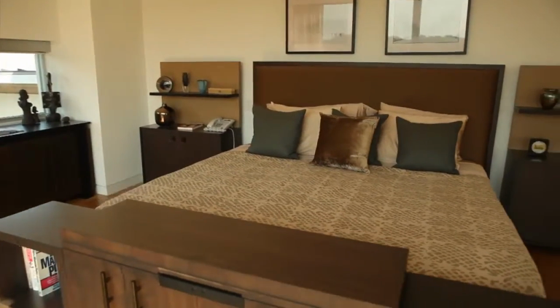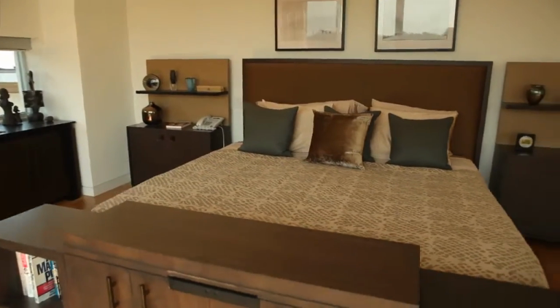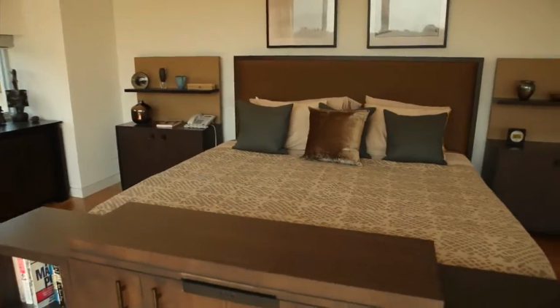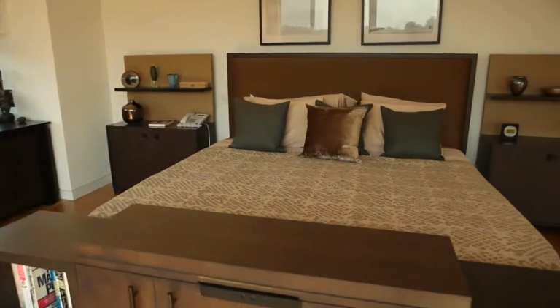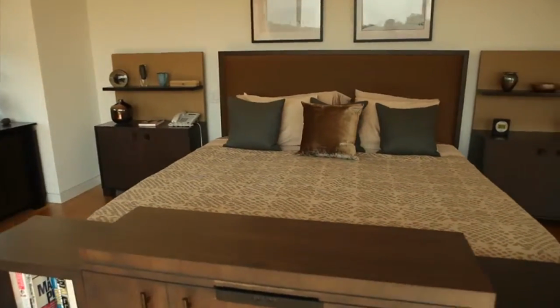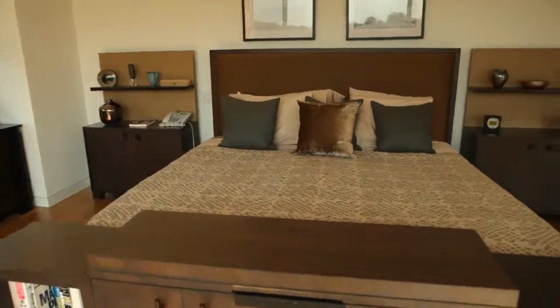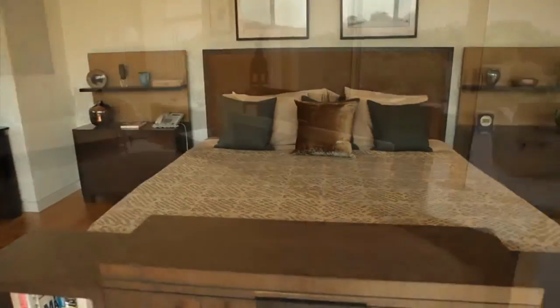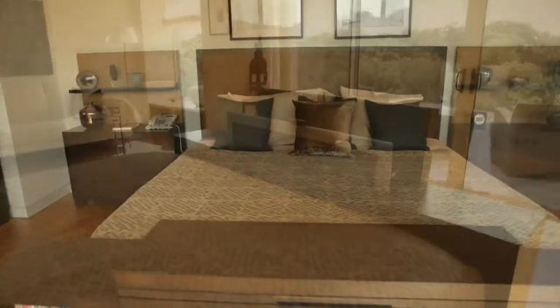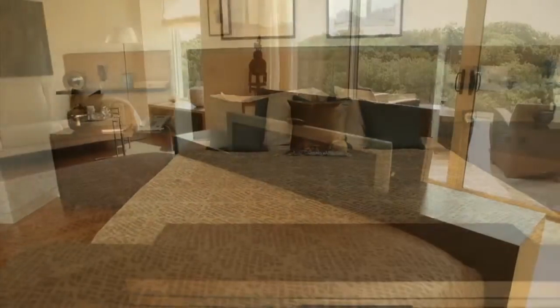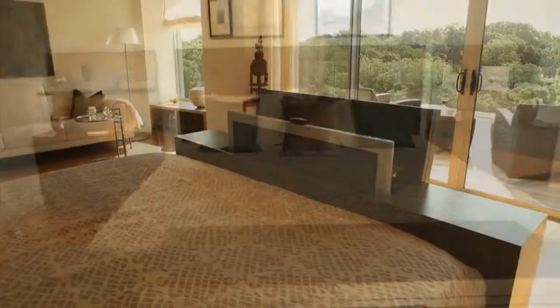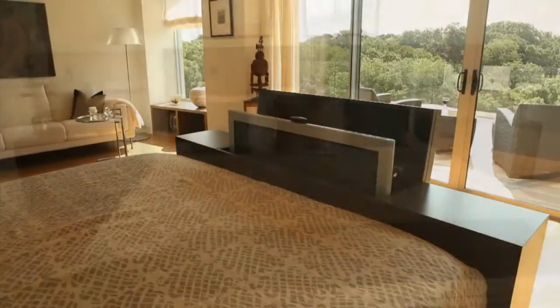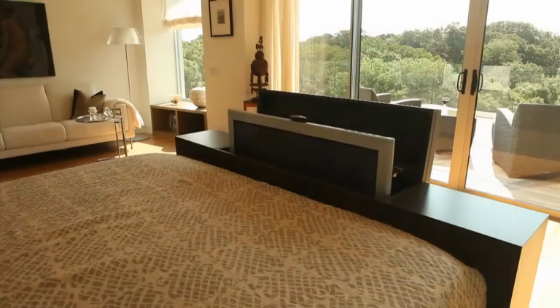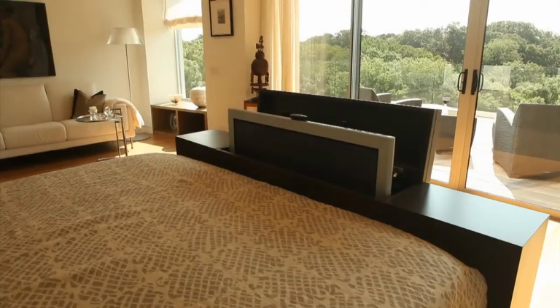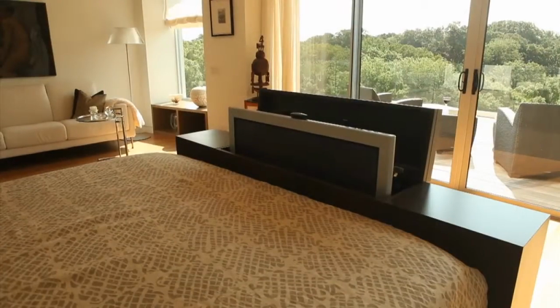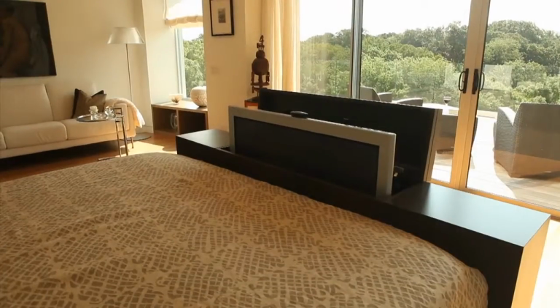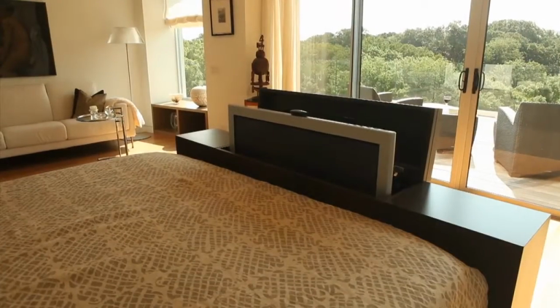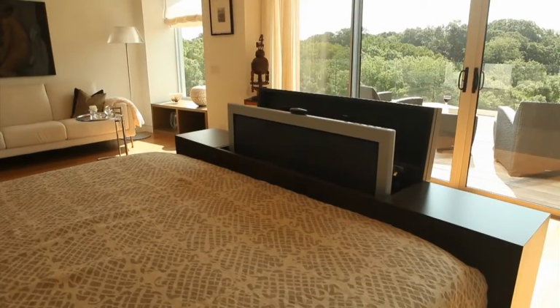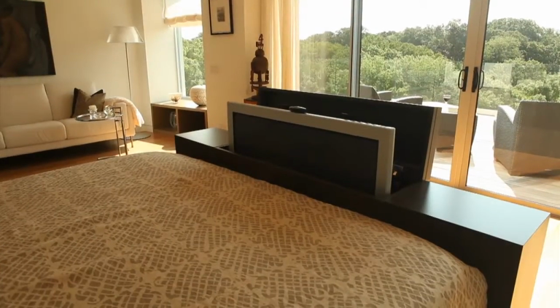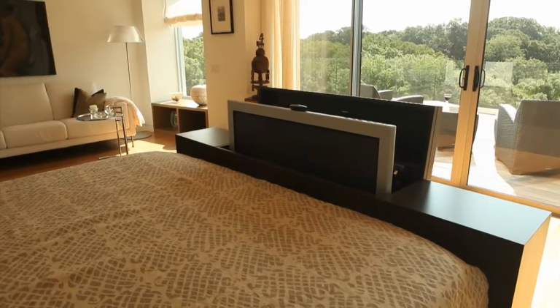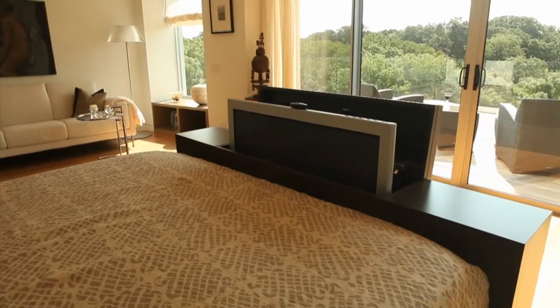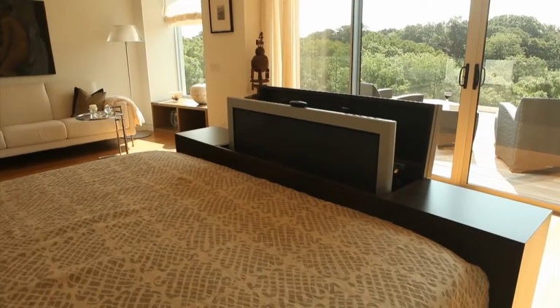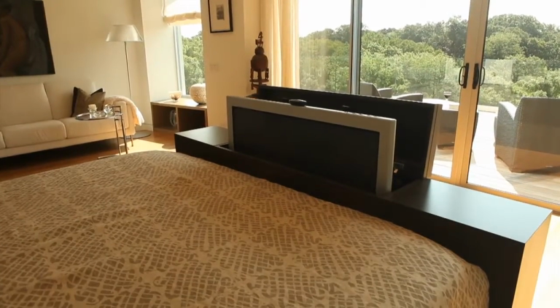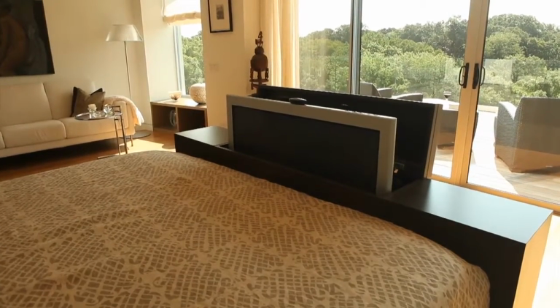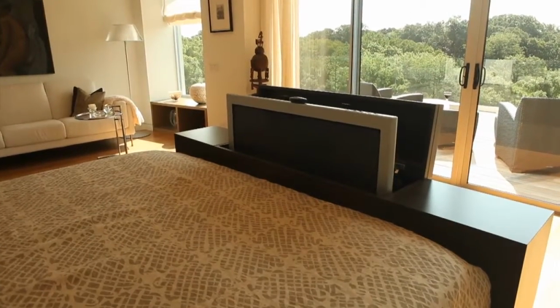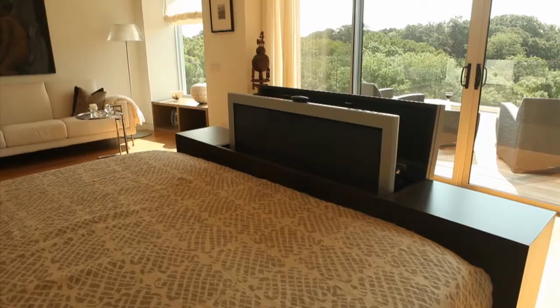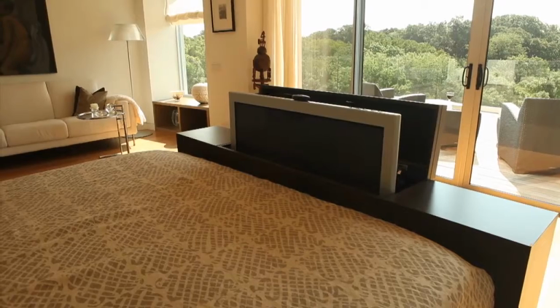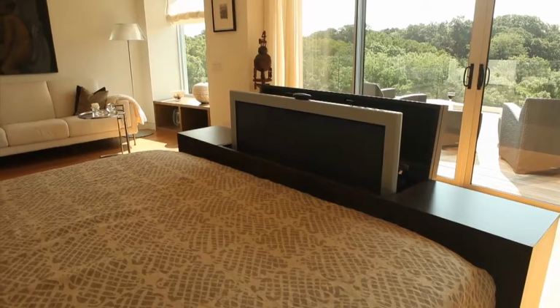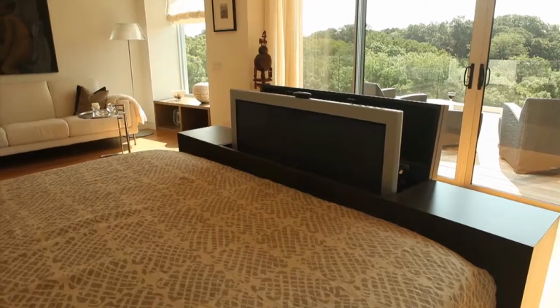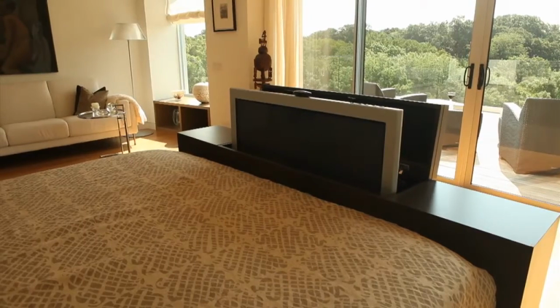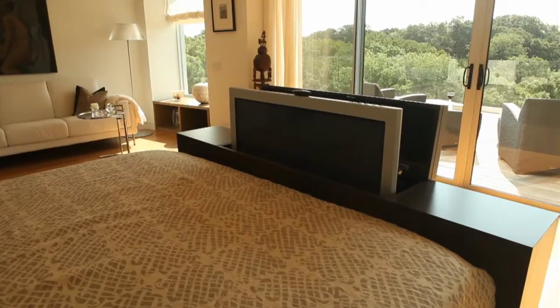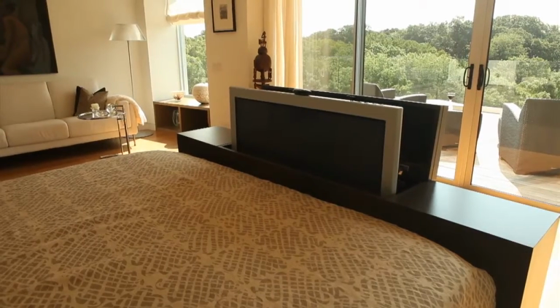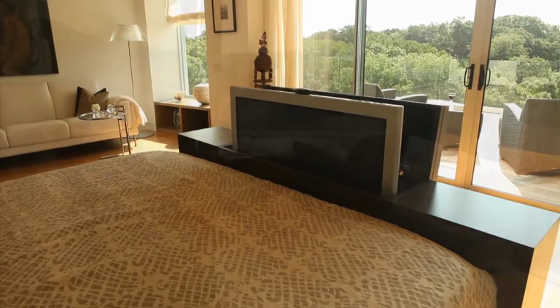The master has been designed with custom built-in furniture and a hidden Sony 42-inch plasma TV.